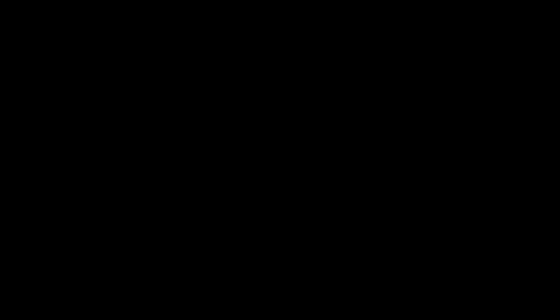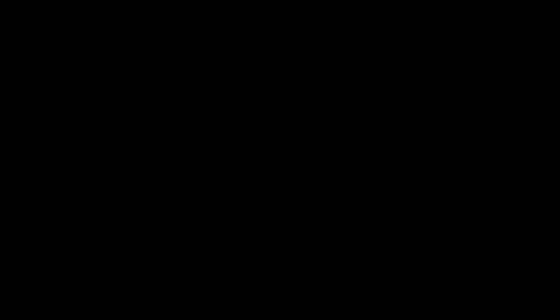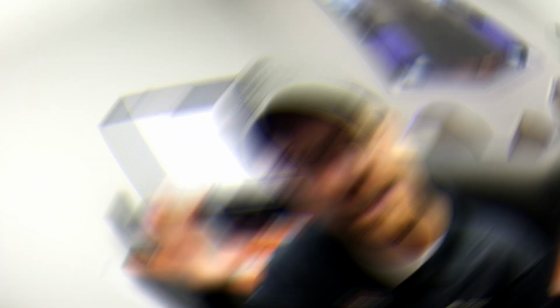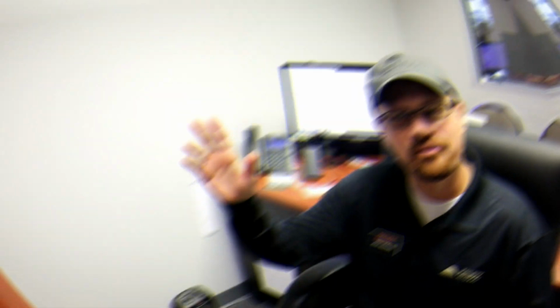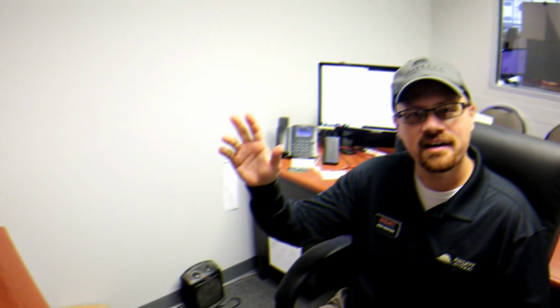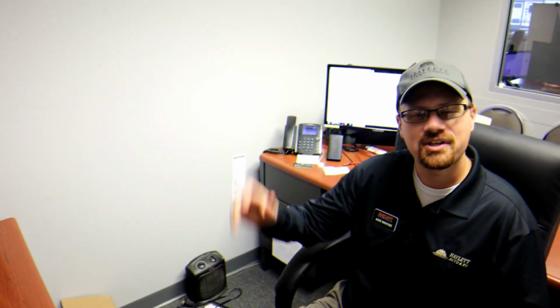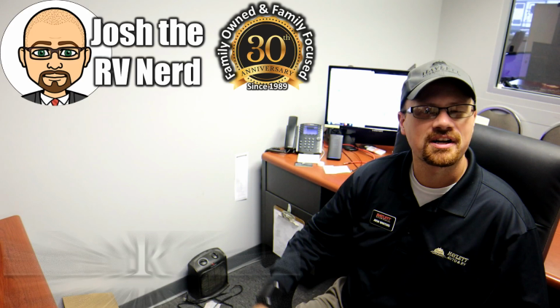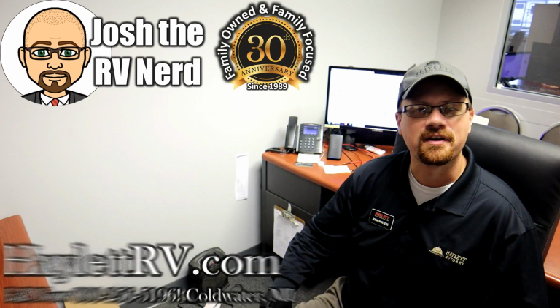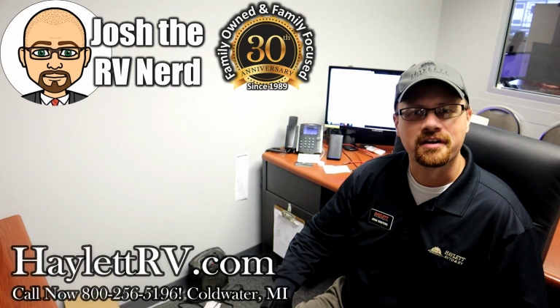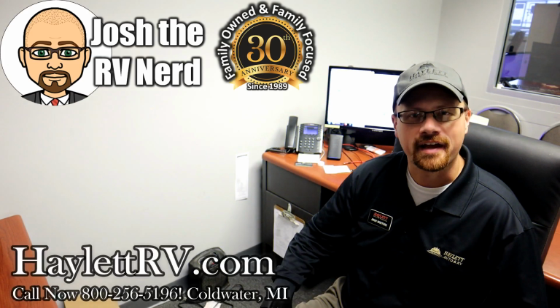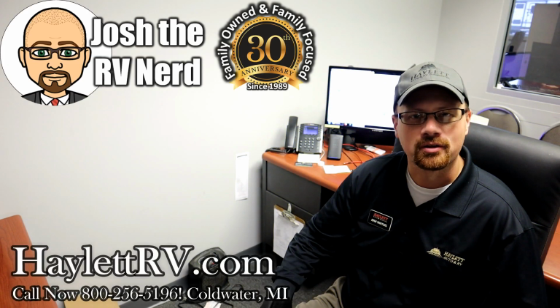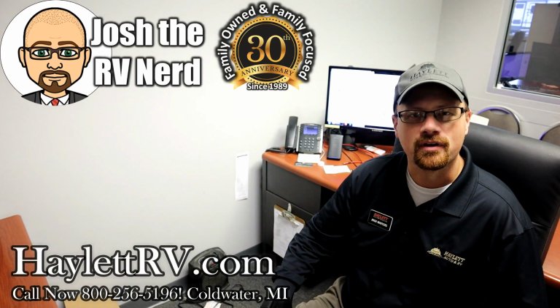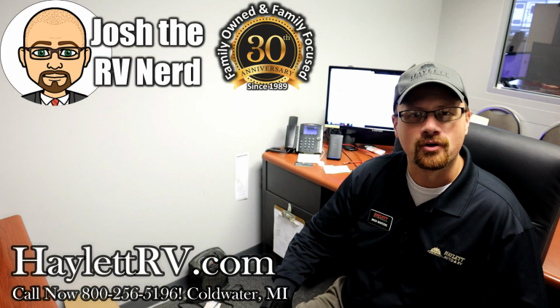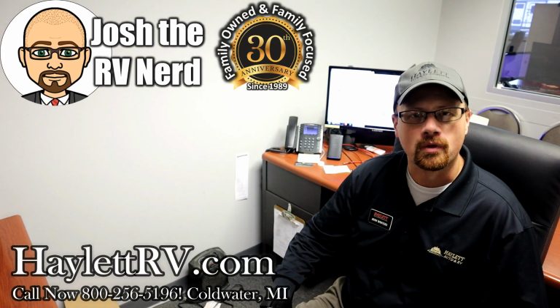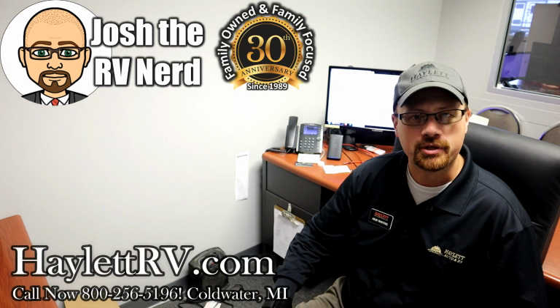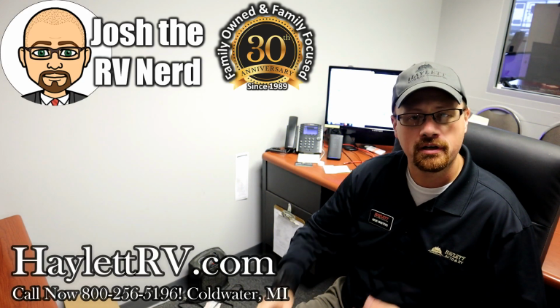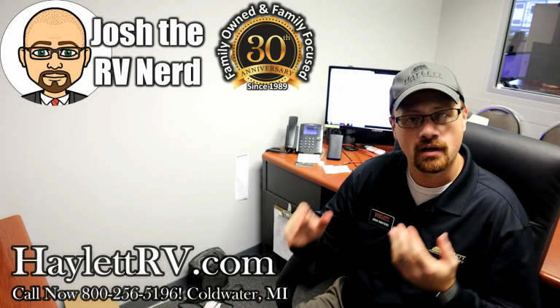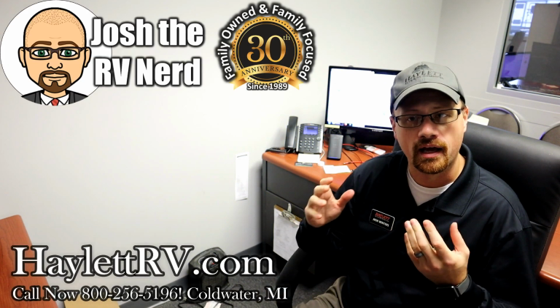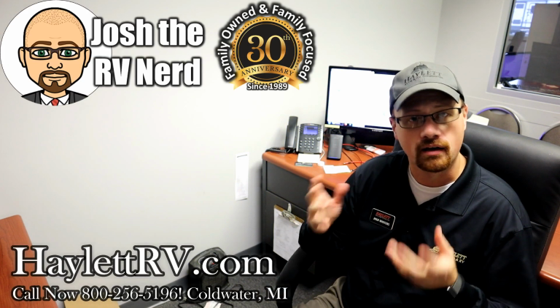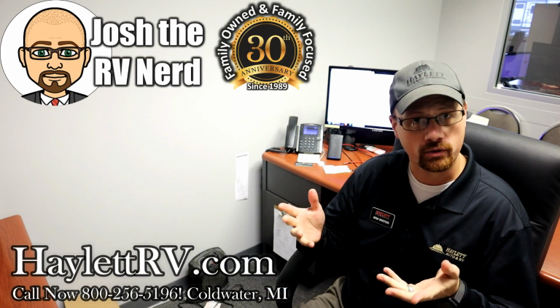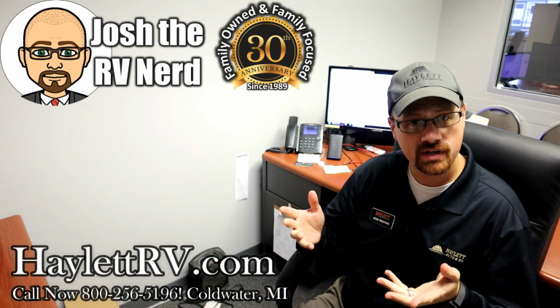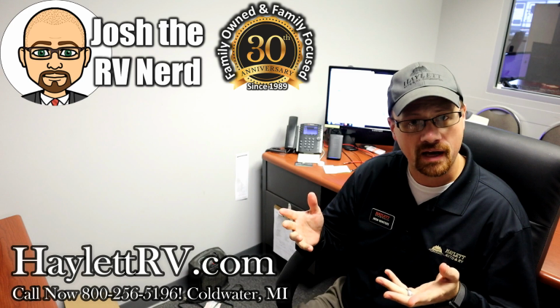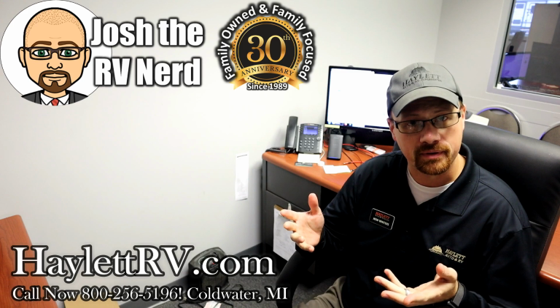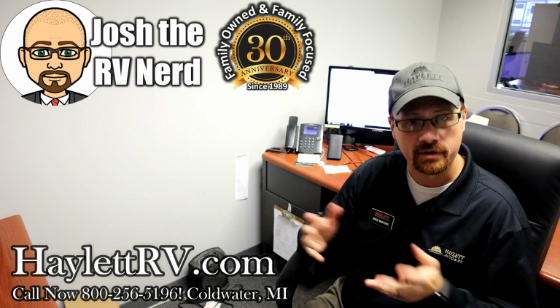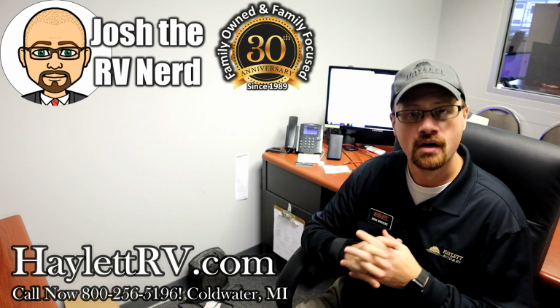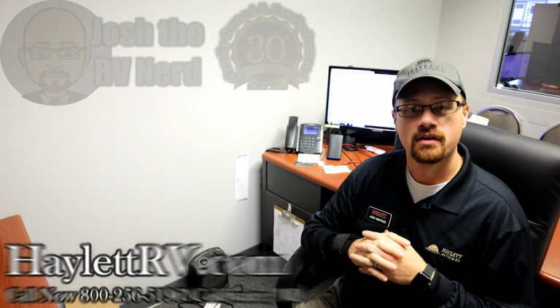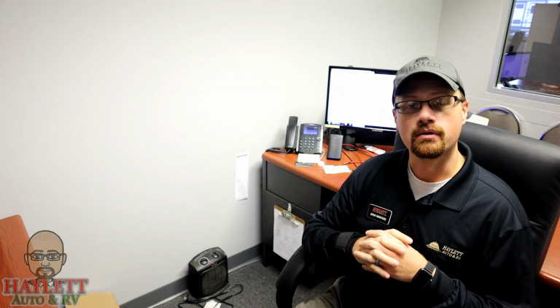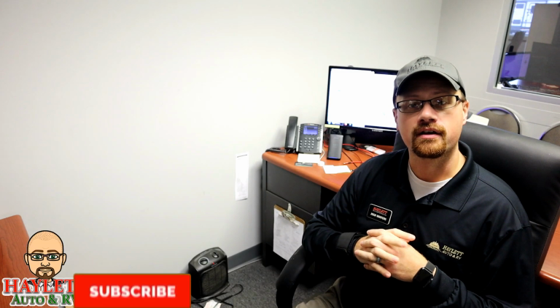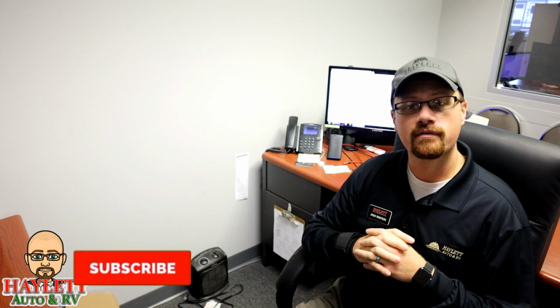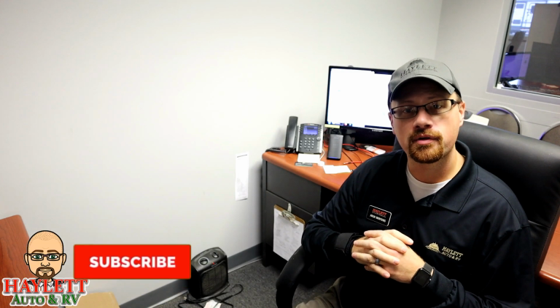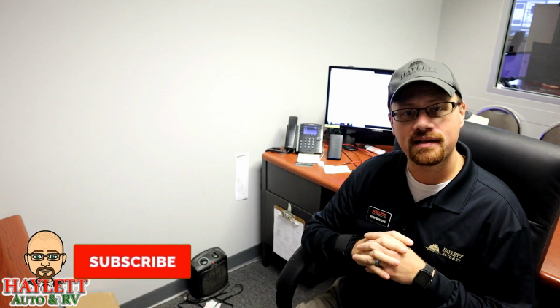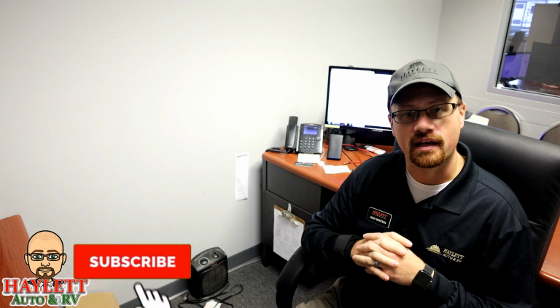Hey everybody, Josh RVNerd here at Halod RV of Coldwater, Michigan. Are you a CPAP user? Do you like an RV with a bed slide?